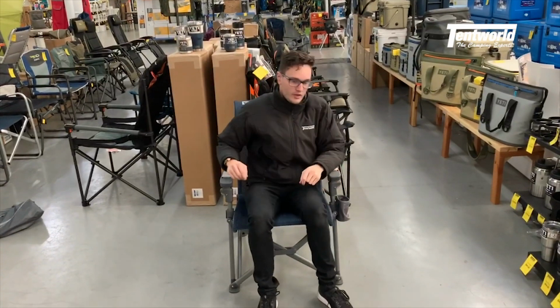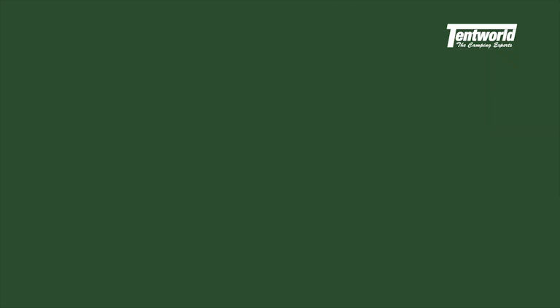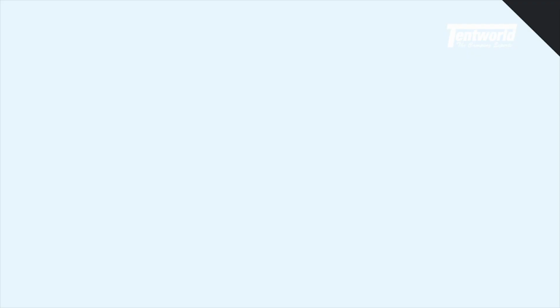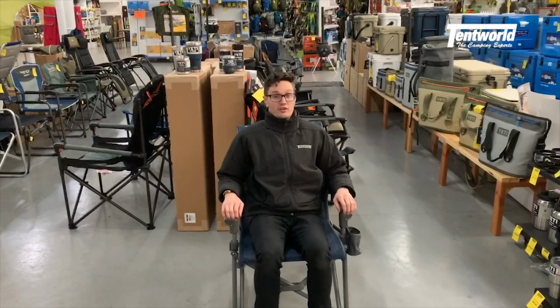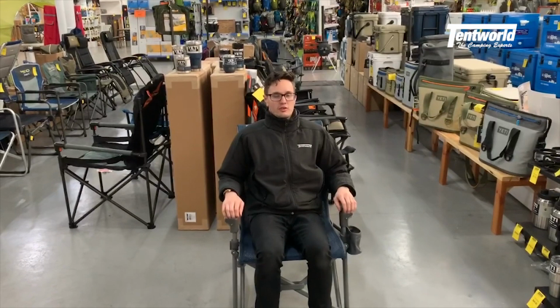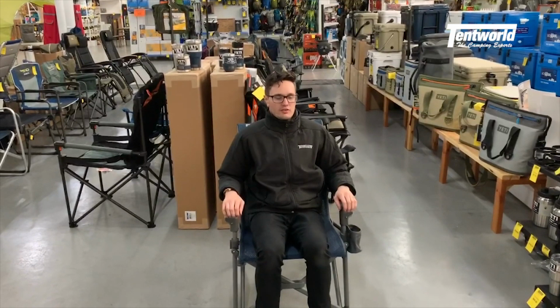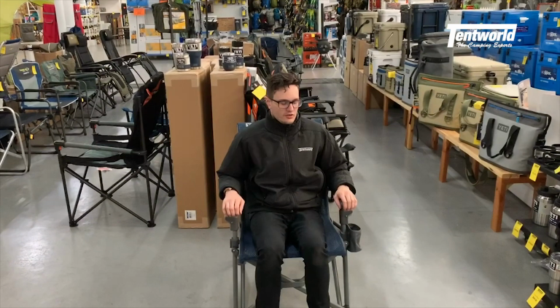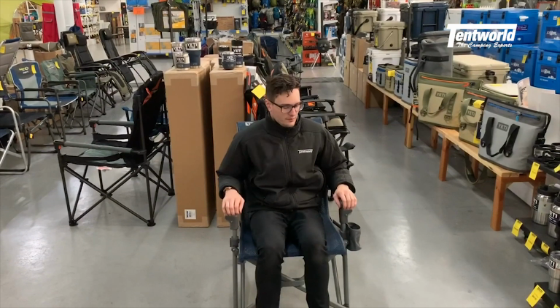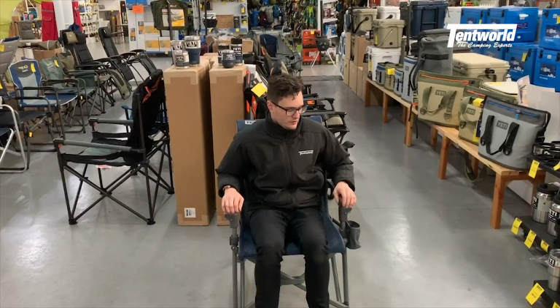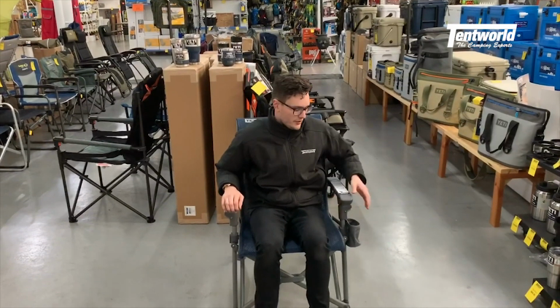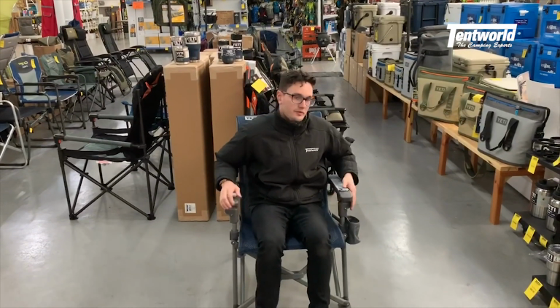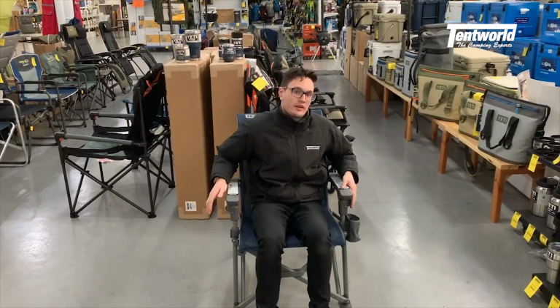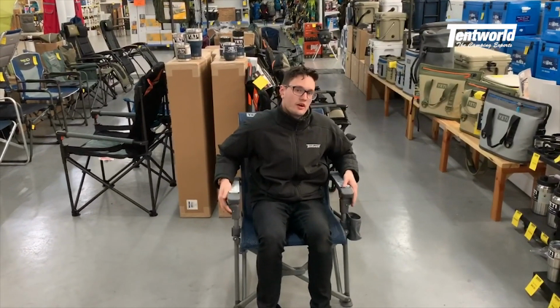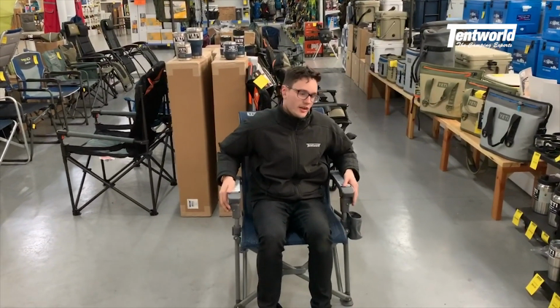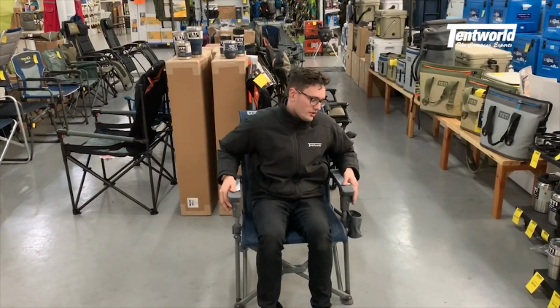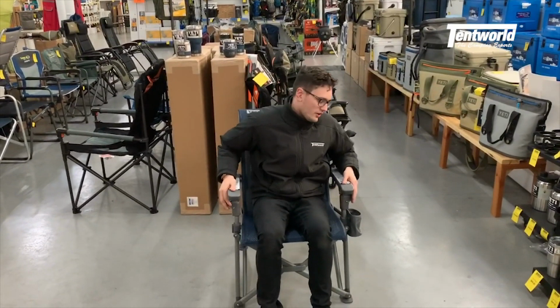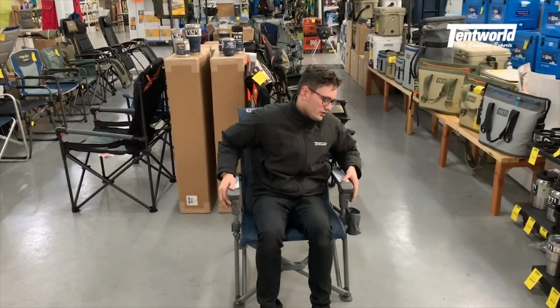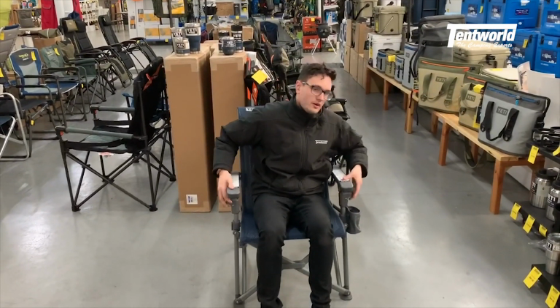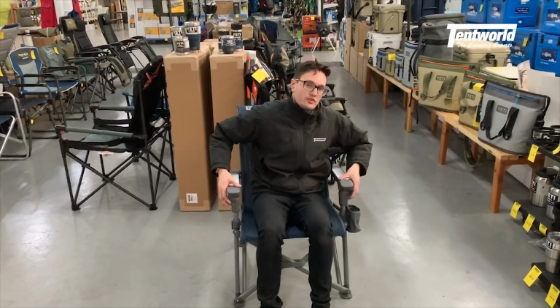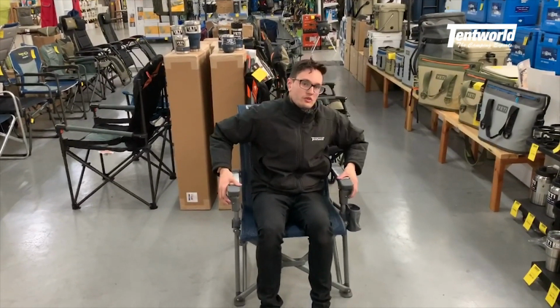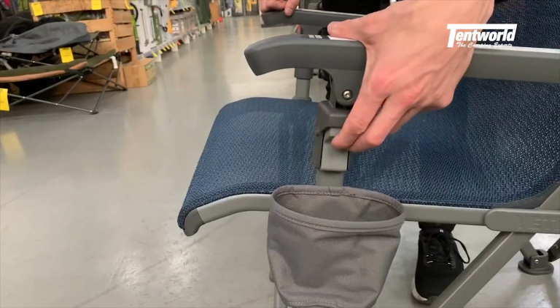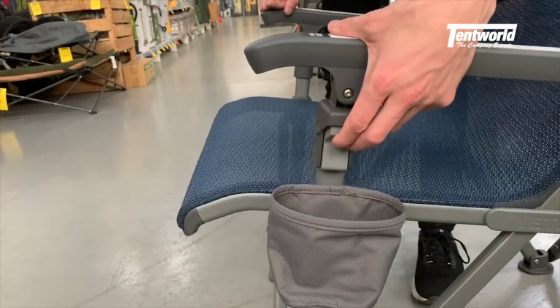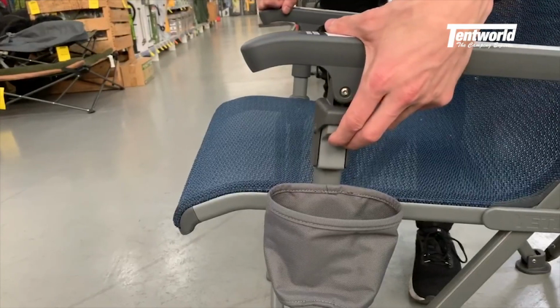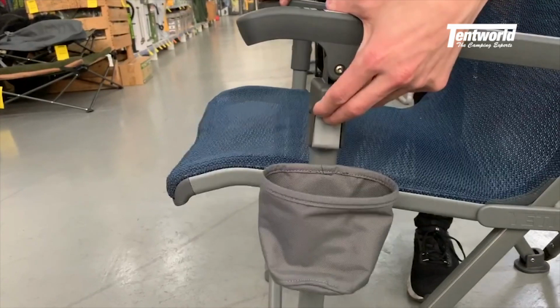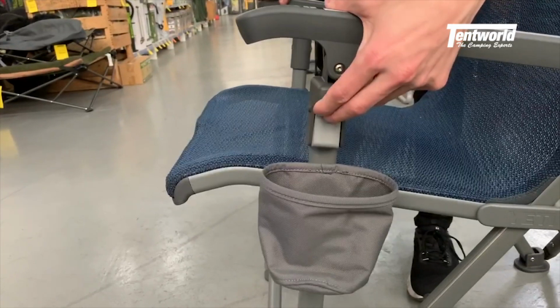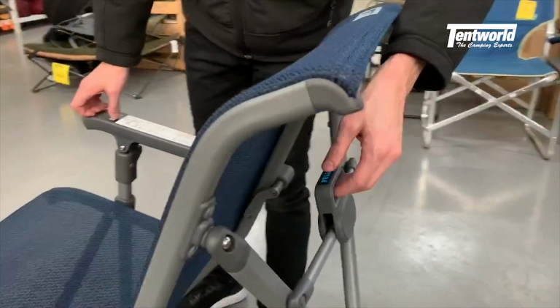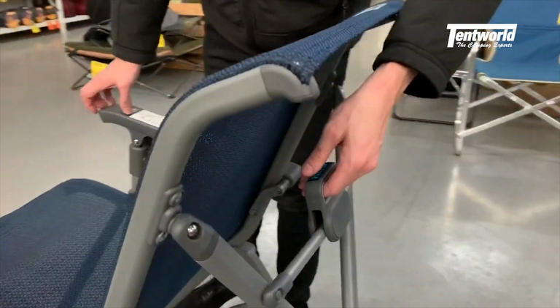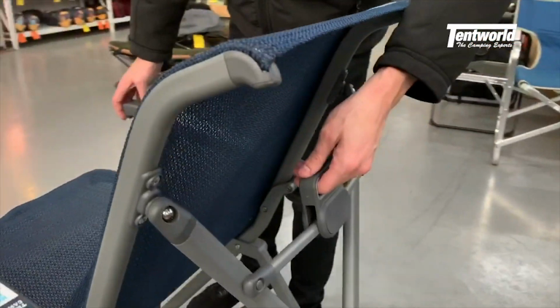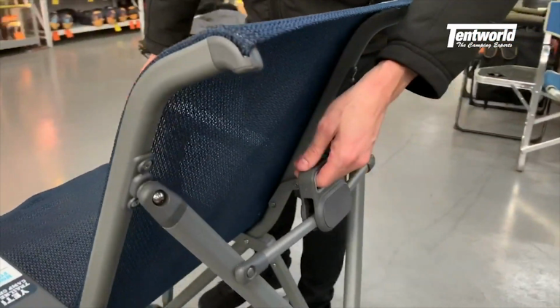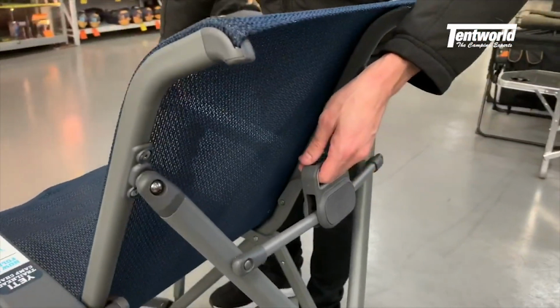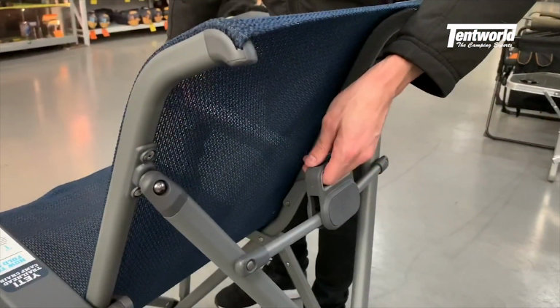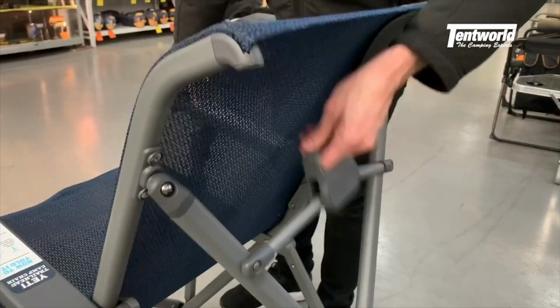To pack up this chair, it's really nice and easy. On the left hand and right hand side here, we have these two release buttons. There's a panel on the back.